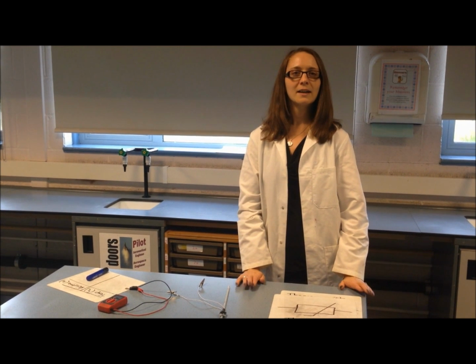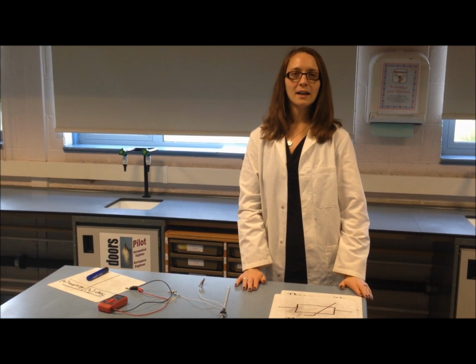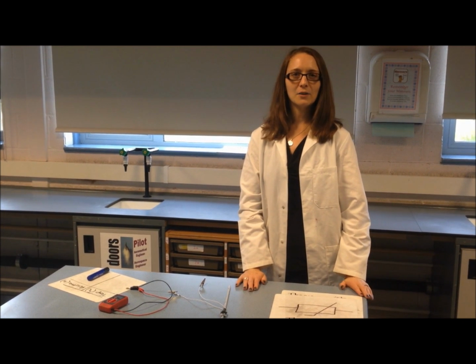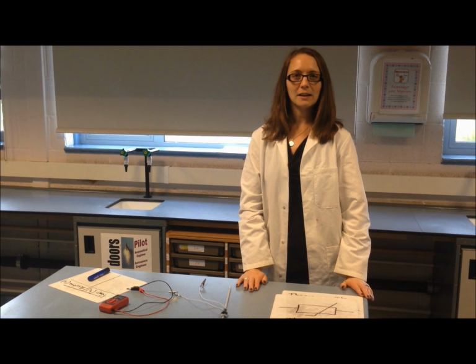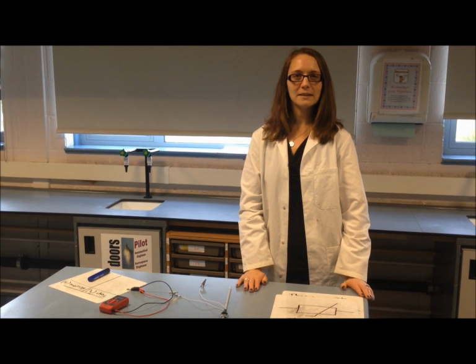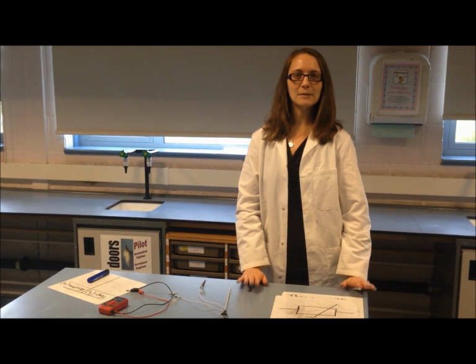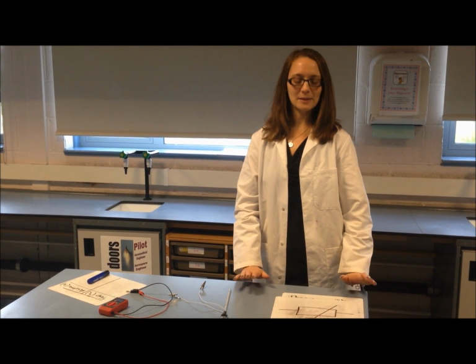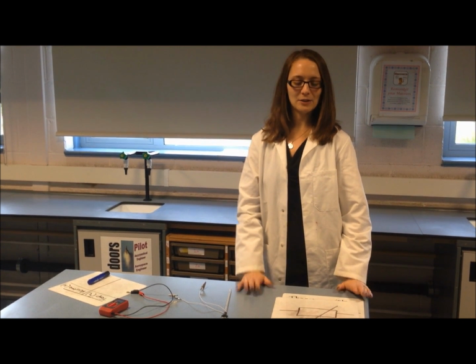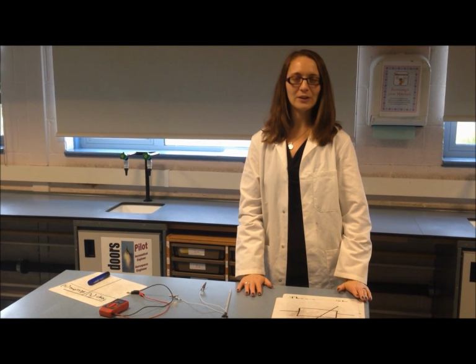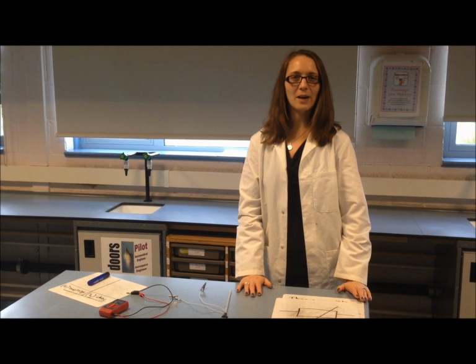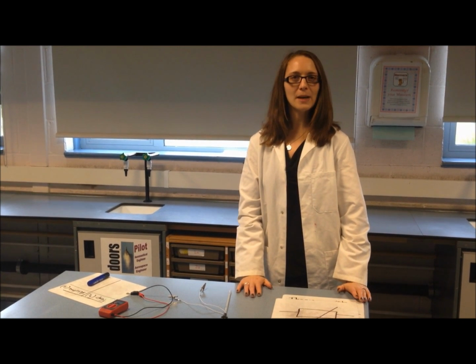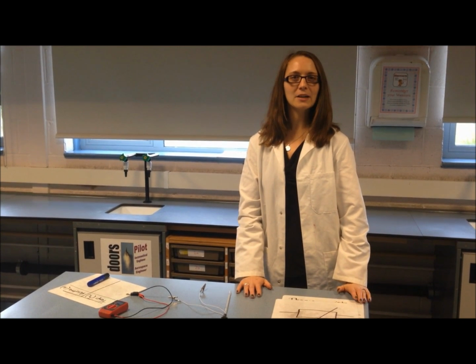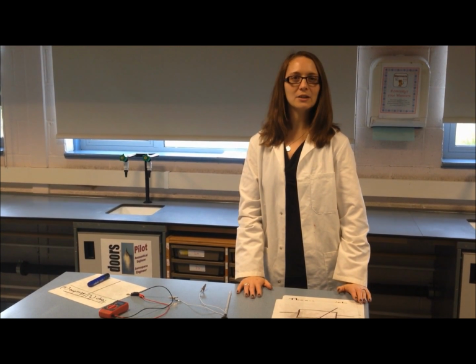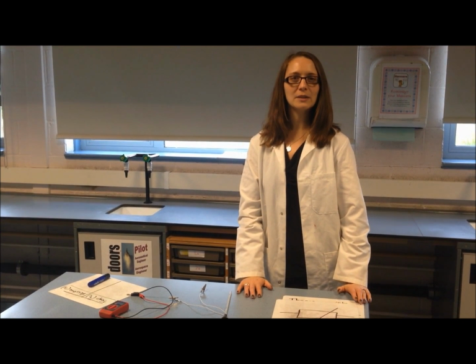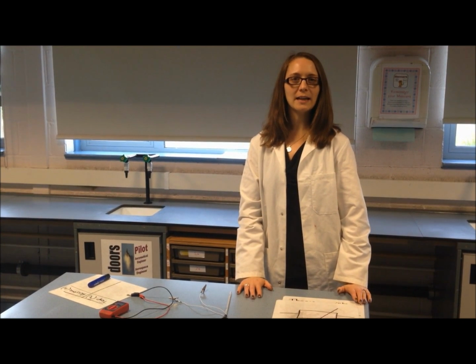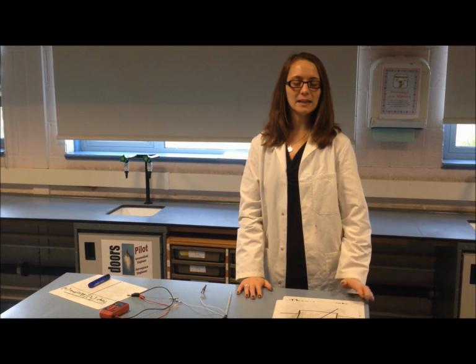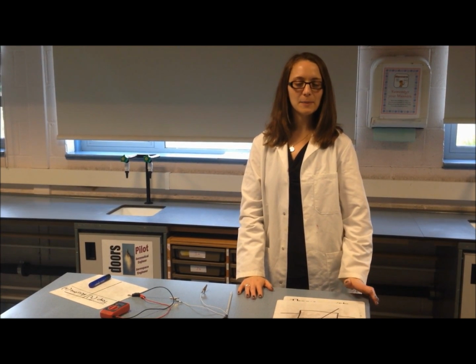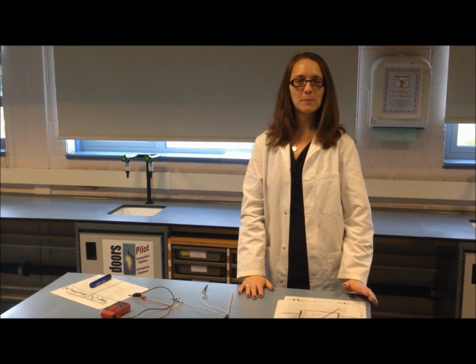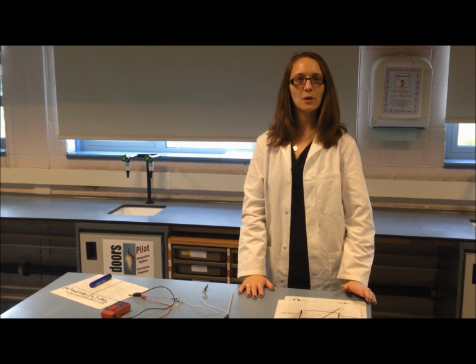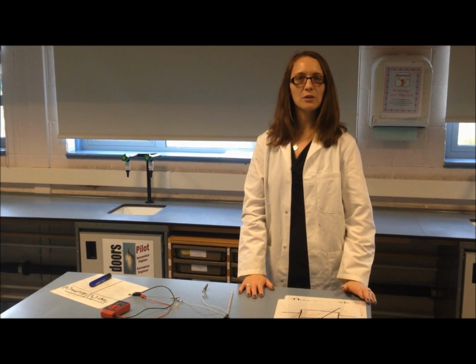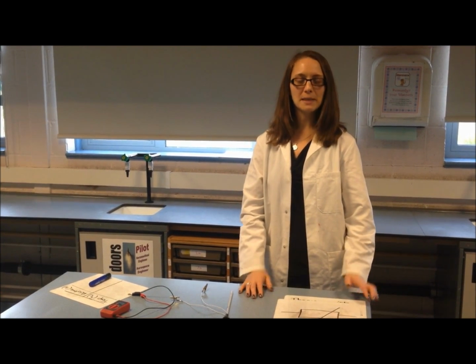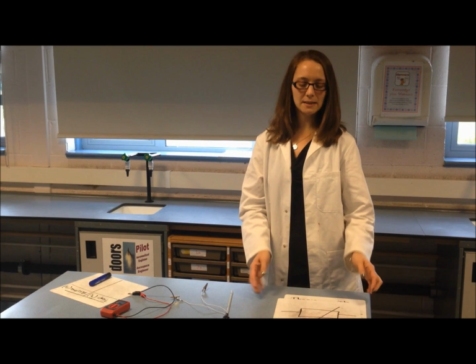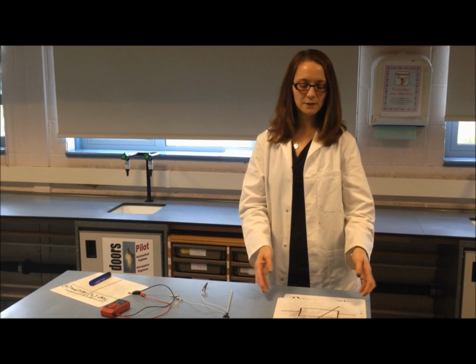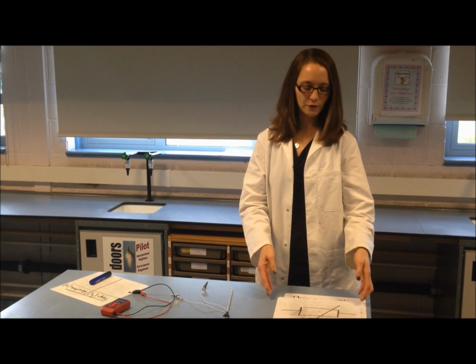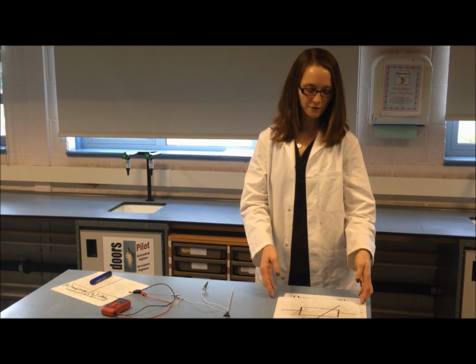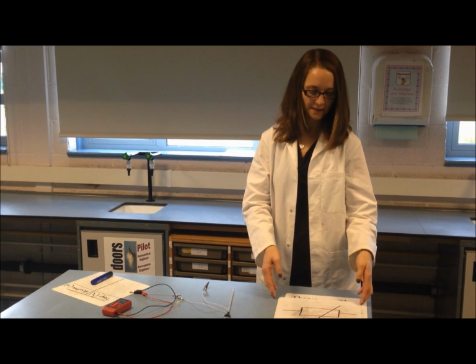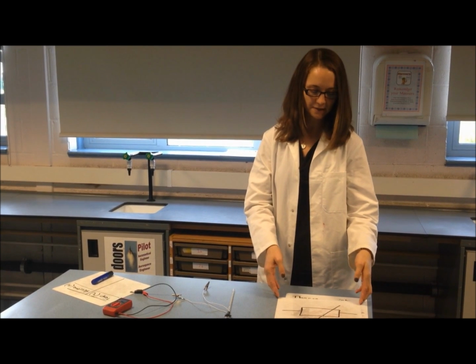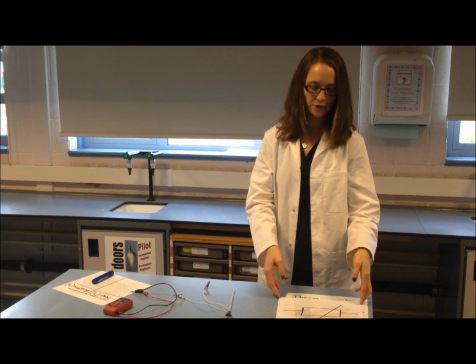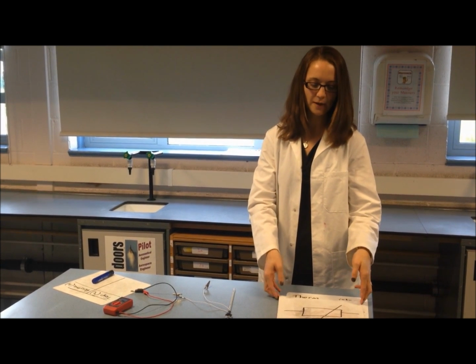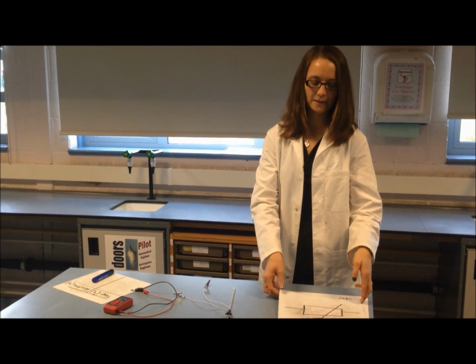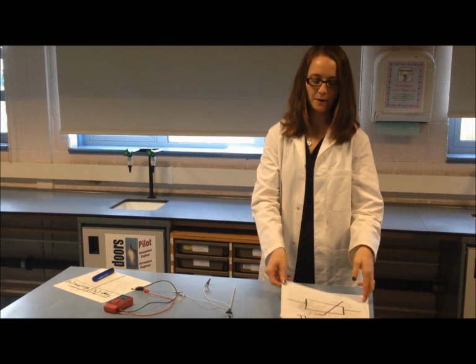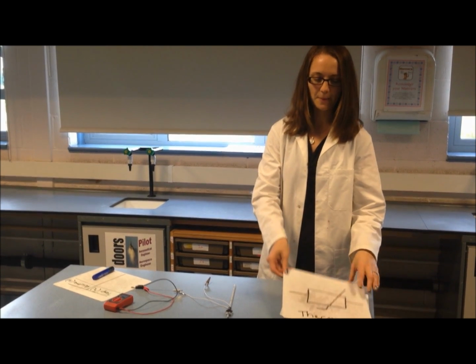Hello class, this is Mrs Cook and we're going to do today an experiment on thermistors for our physics tube experiment.